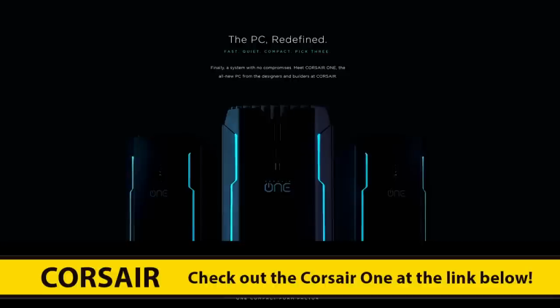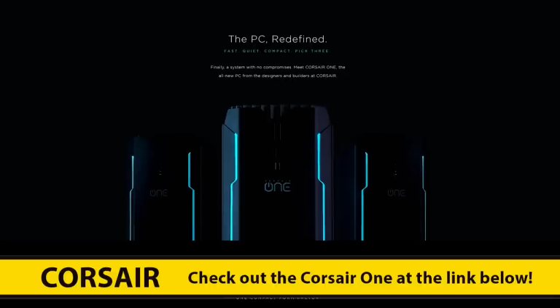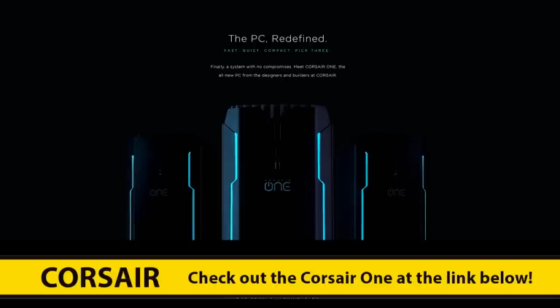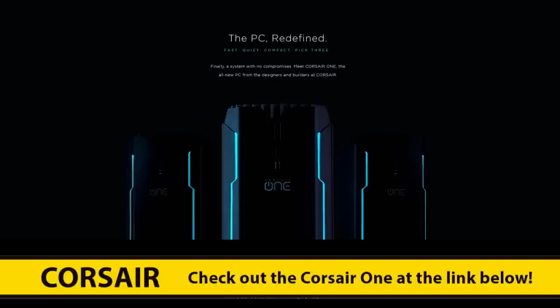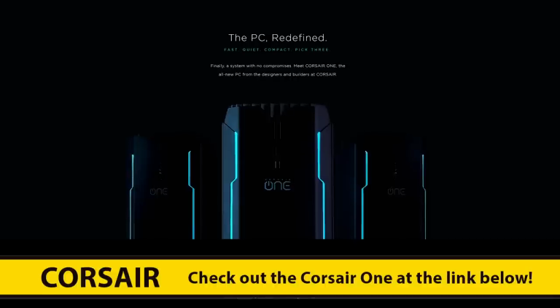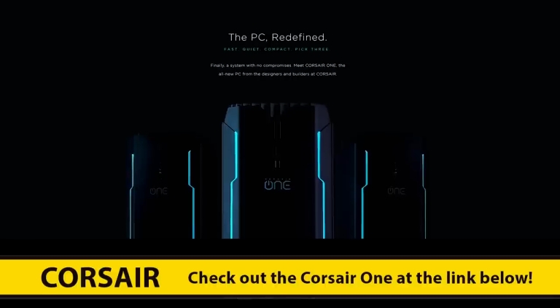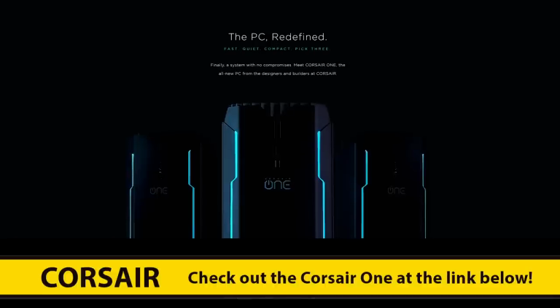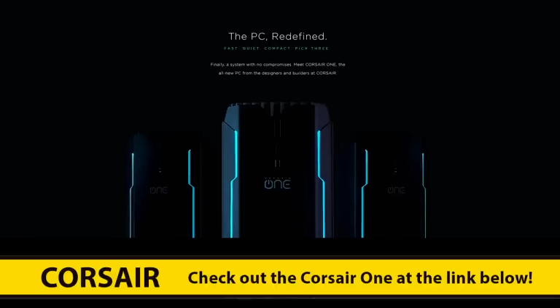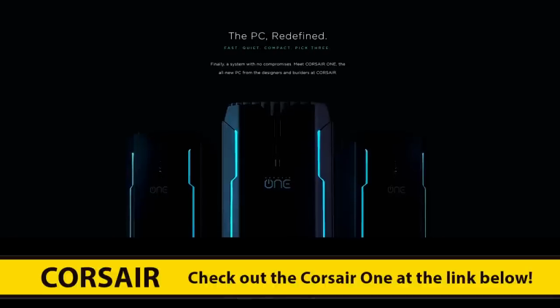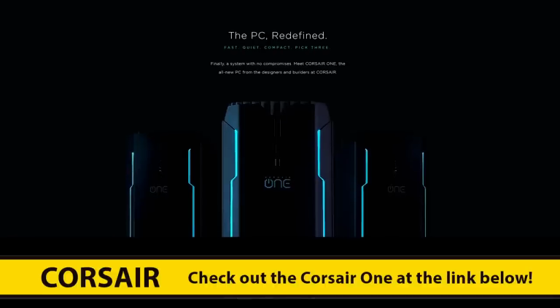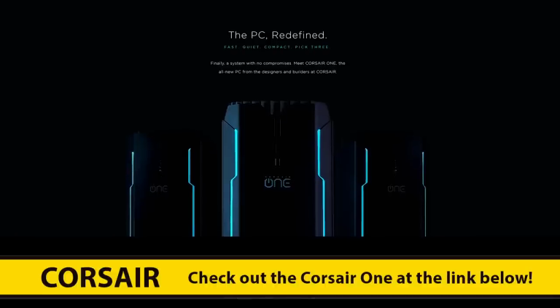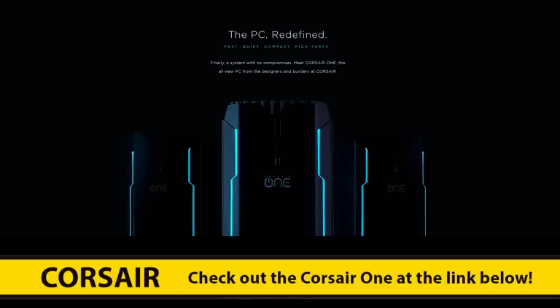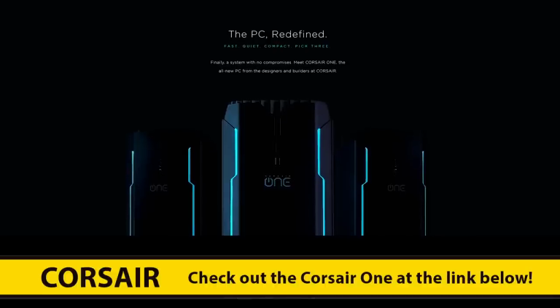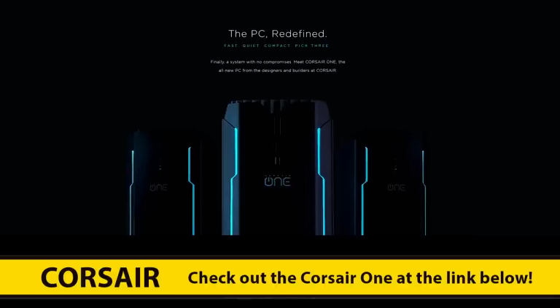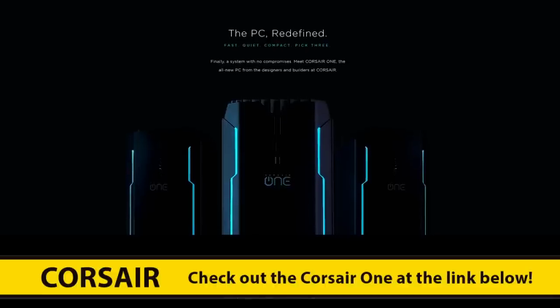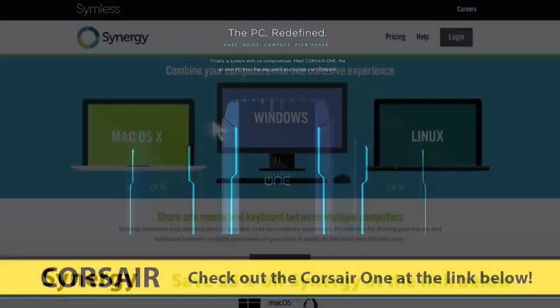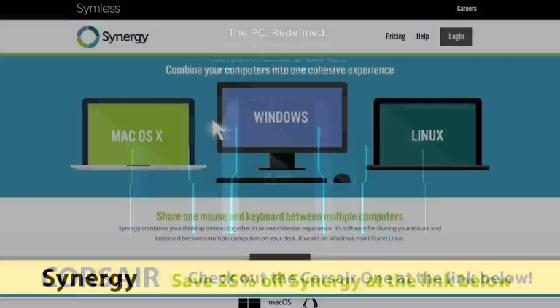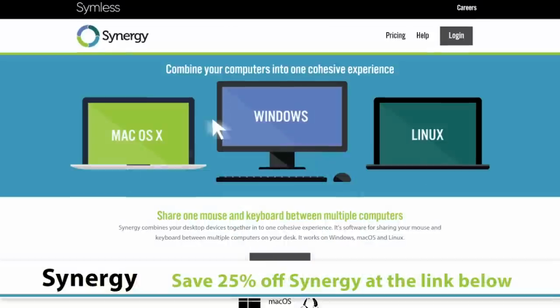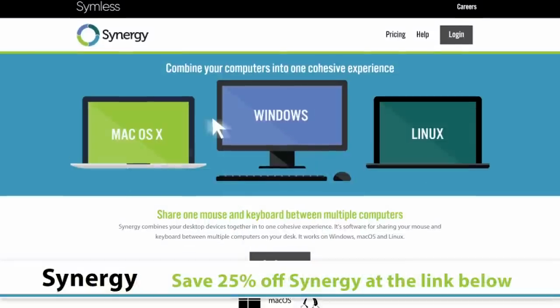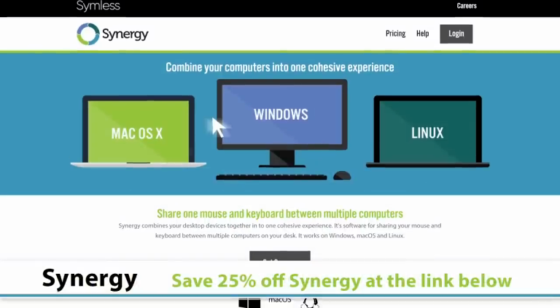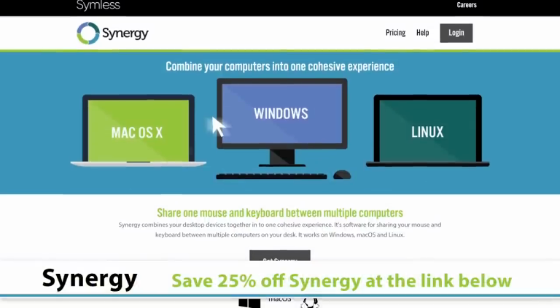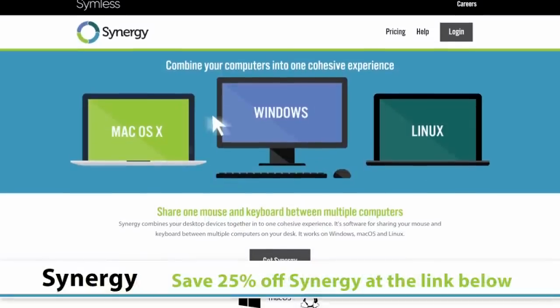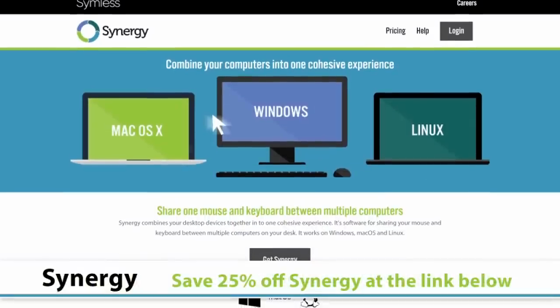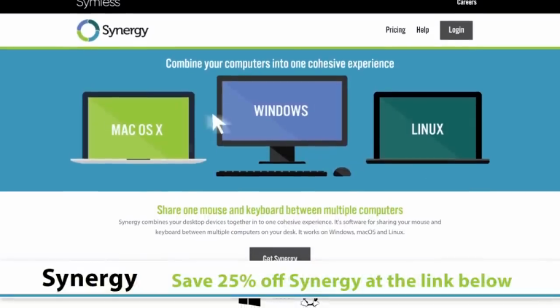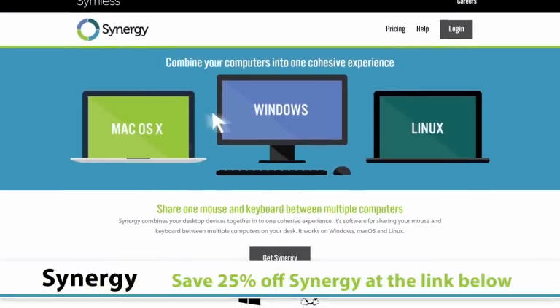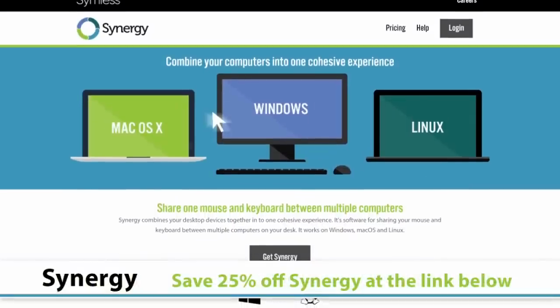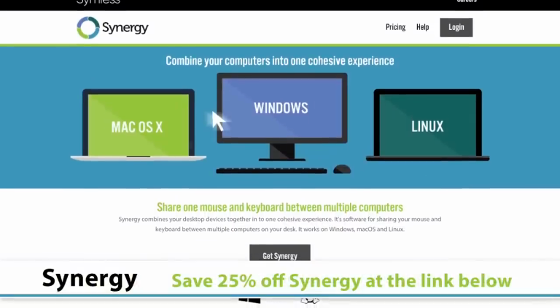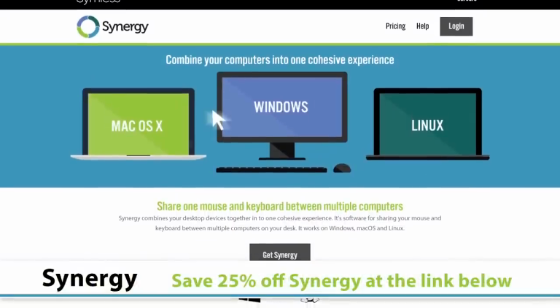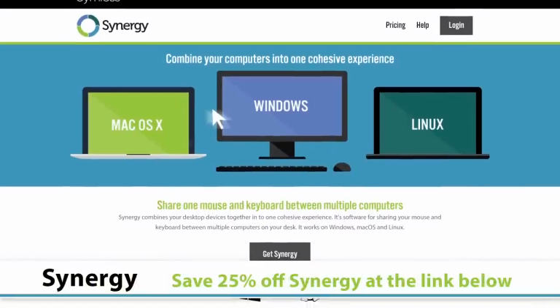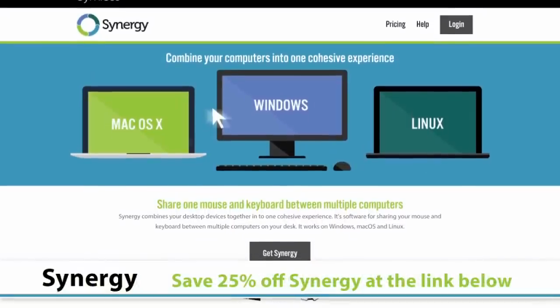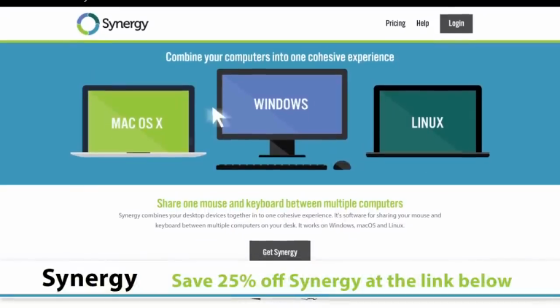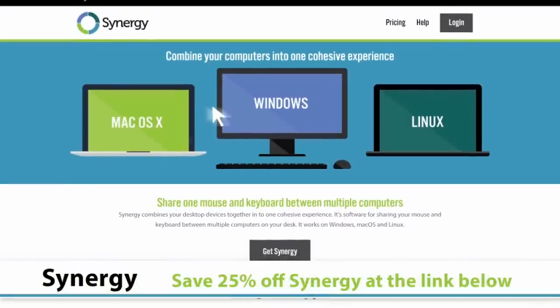Thanks to Corsair and Synergy for sponsoring our coverage of Computex 2017. You can check them both out at the link in the video description.